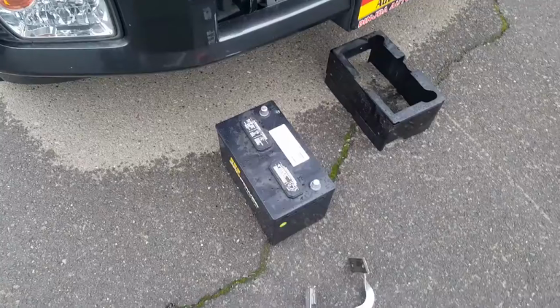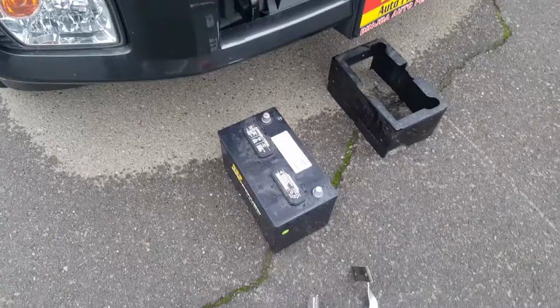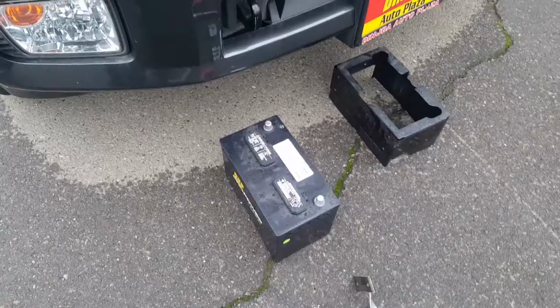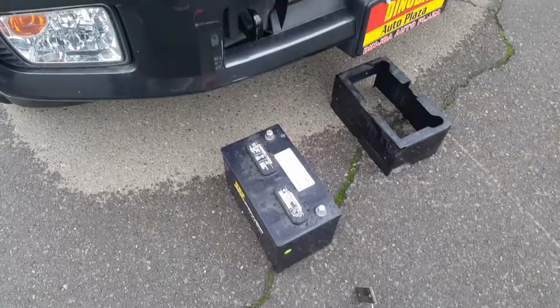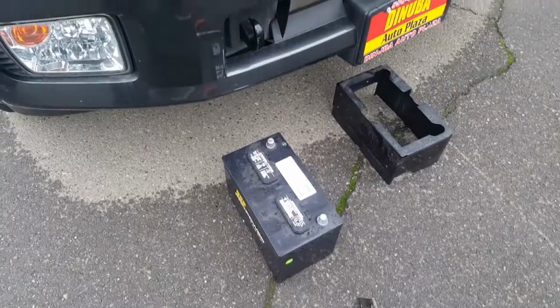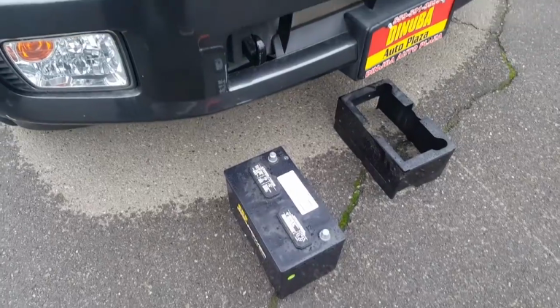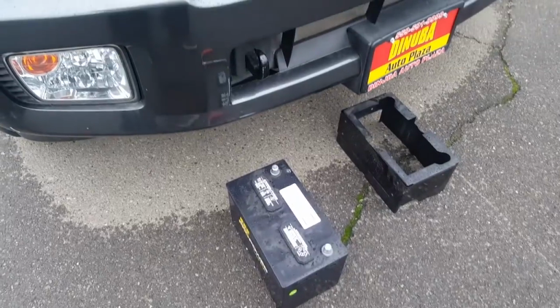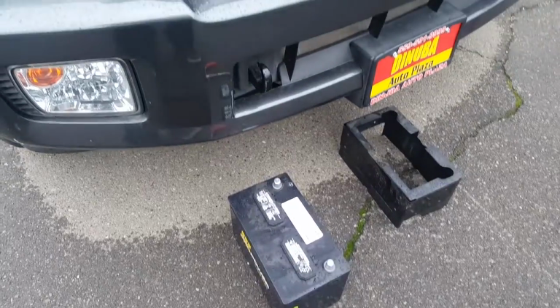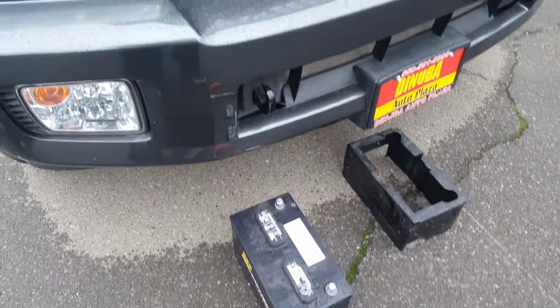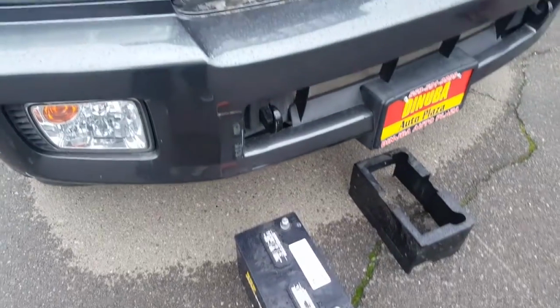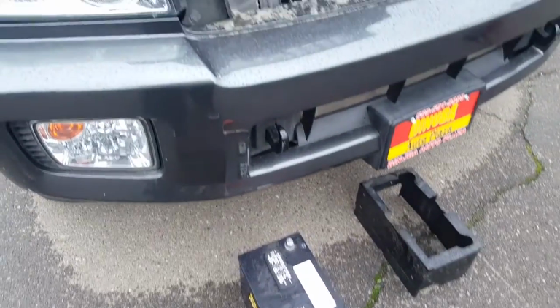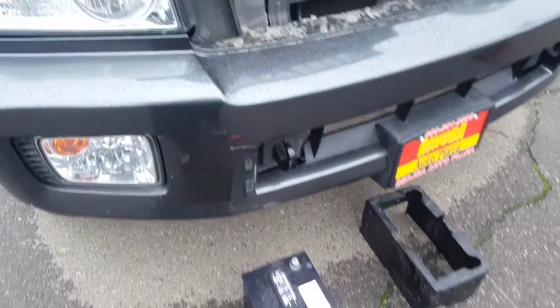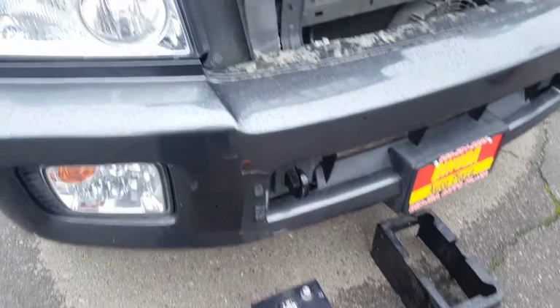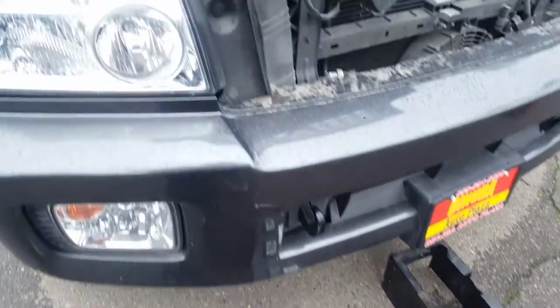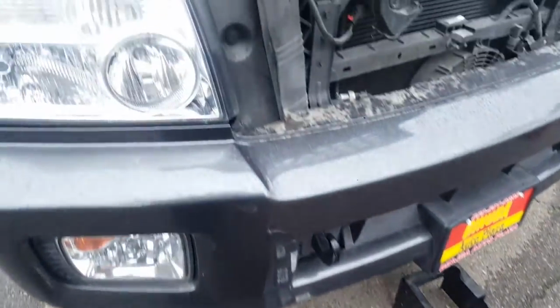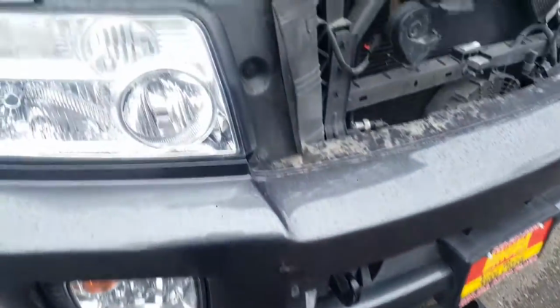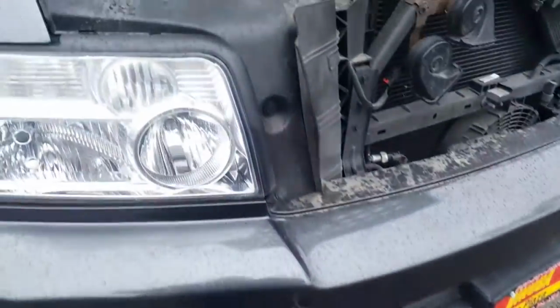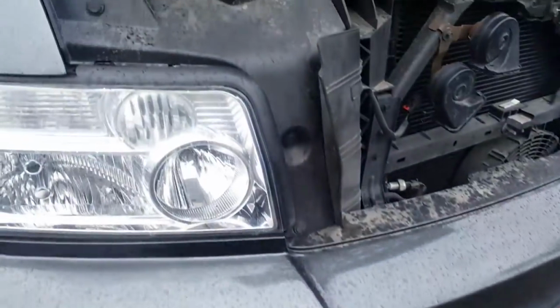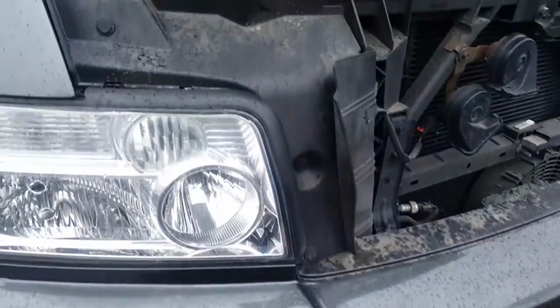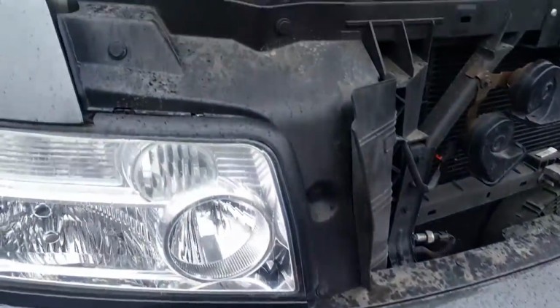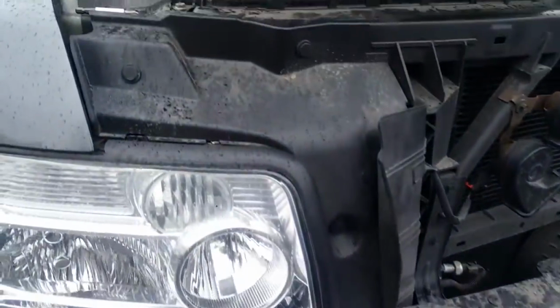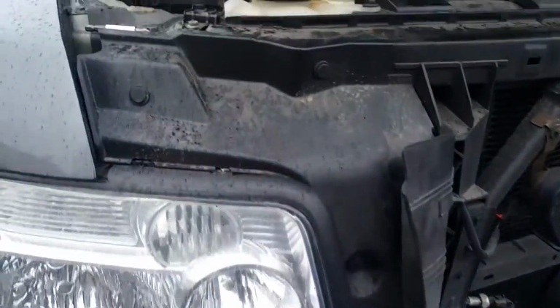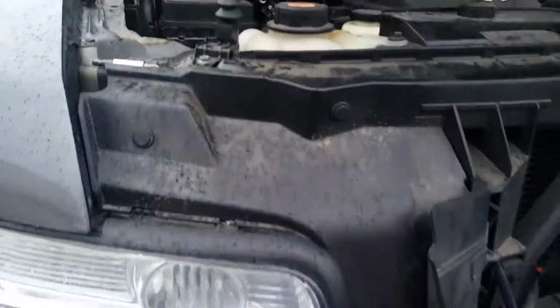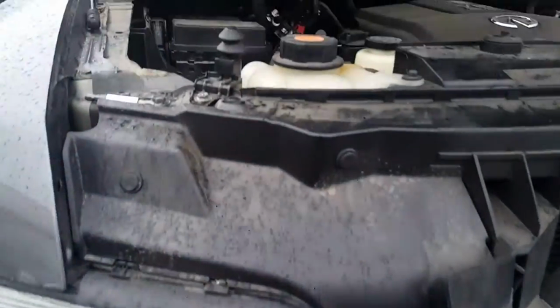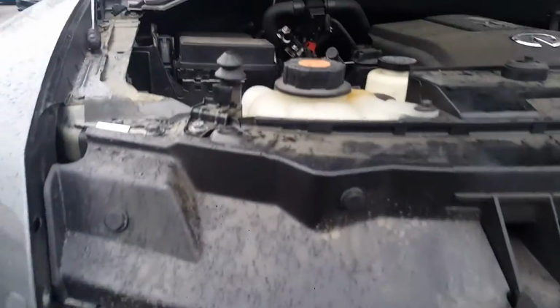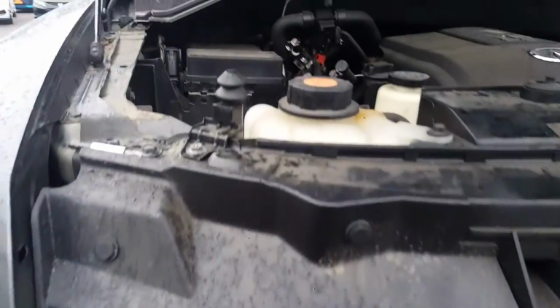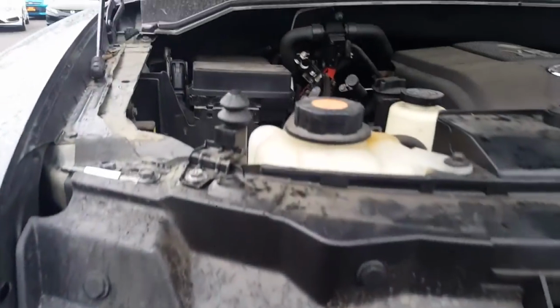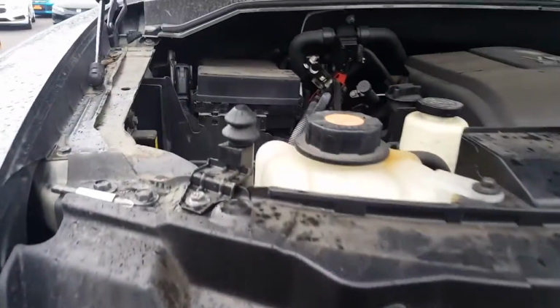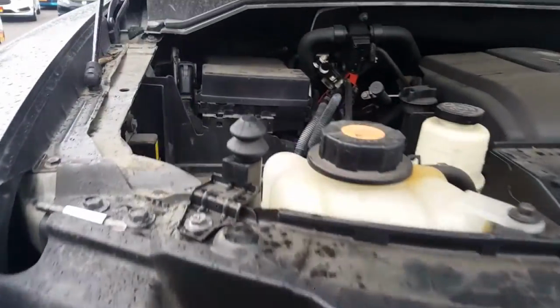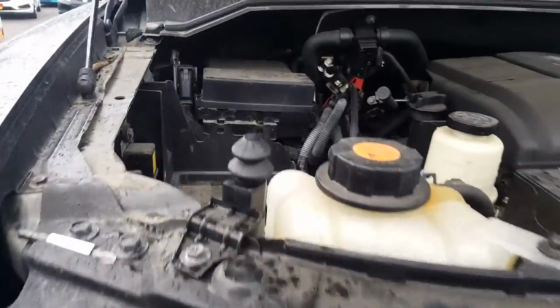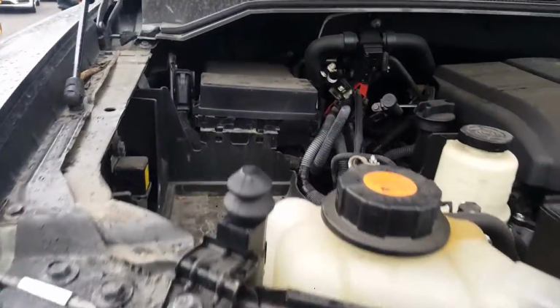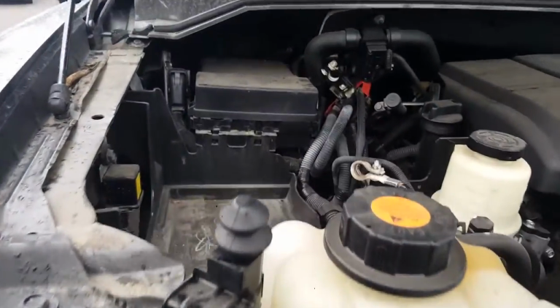Today we're going to install a new battery on a 2010 QX56.